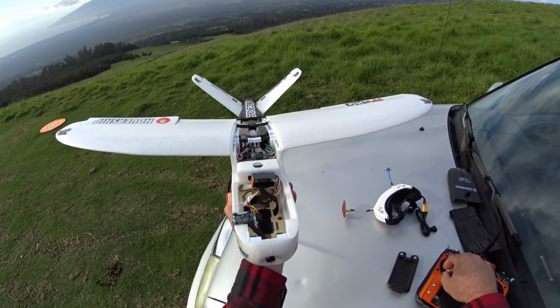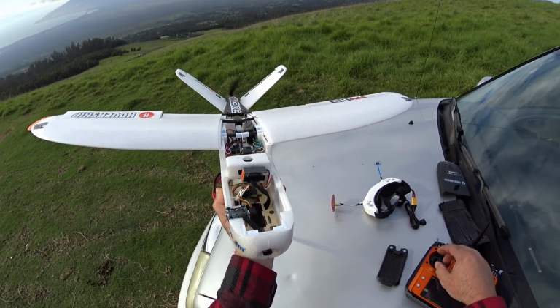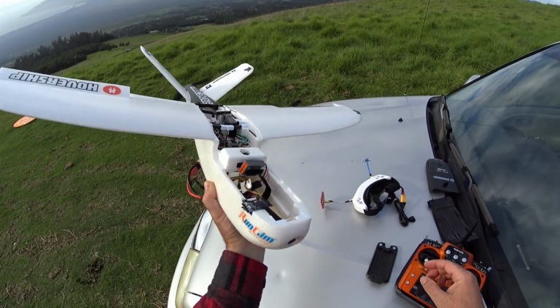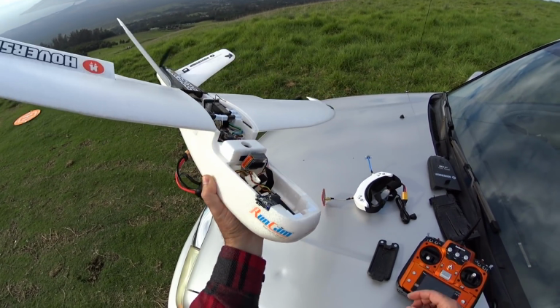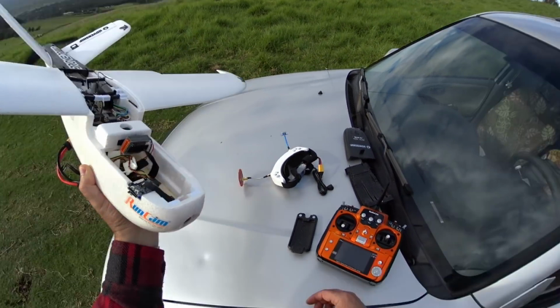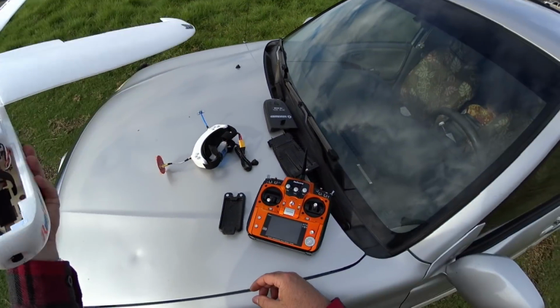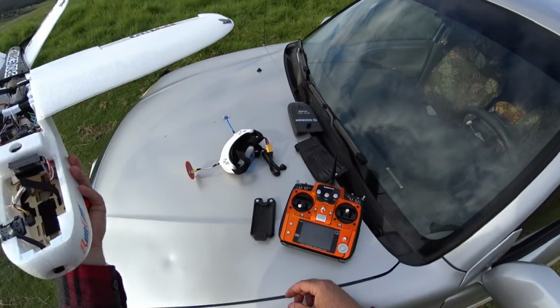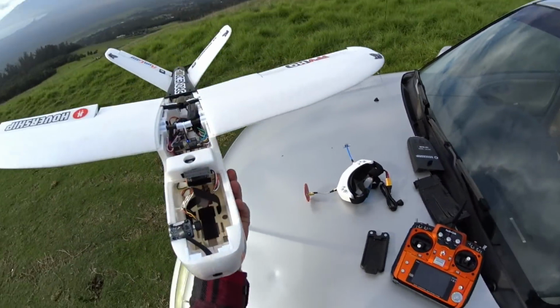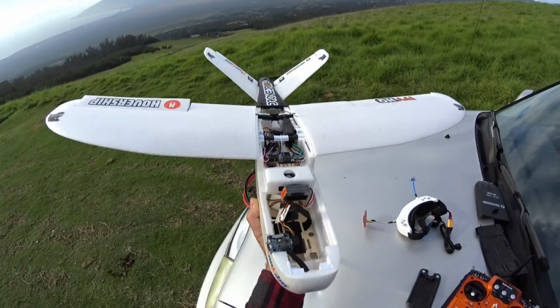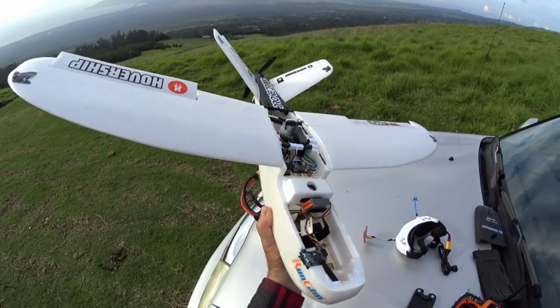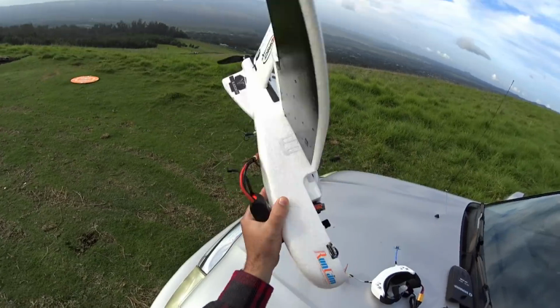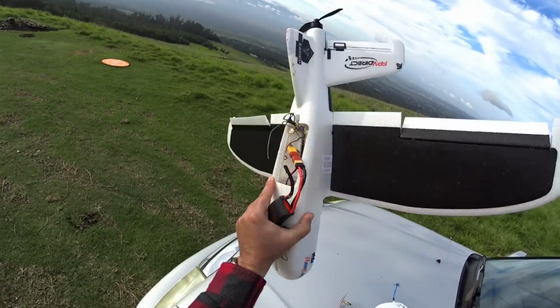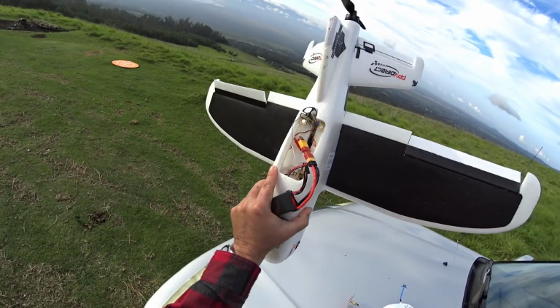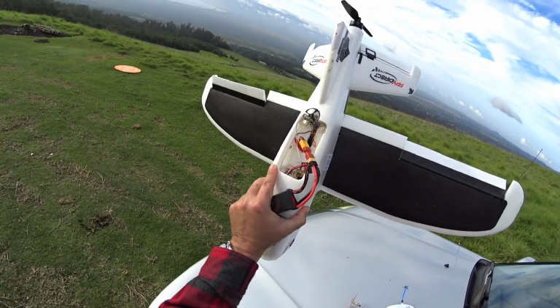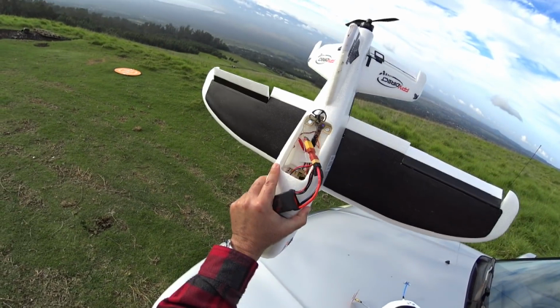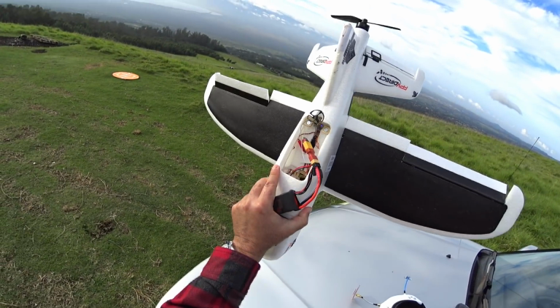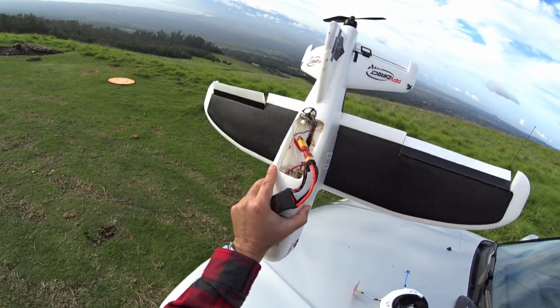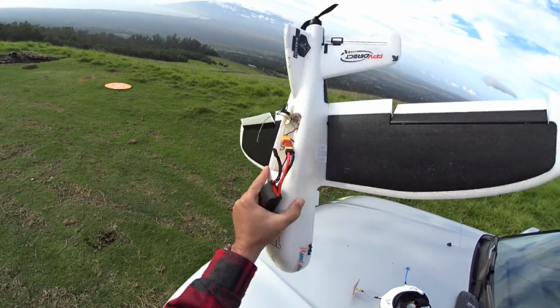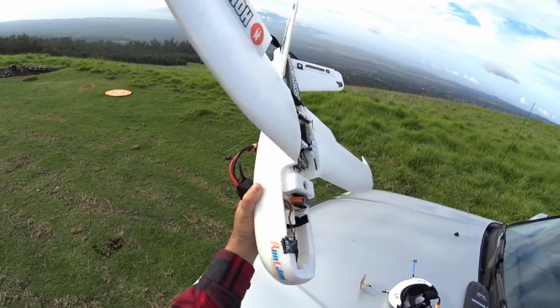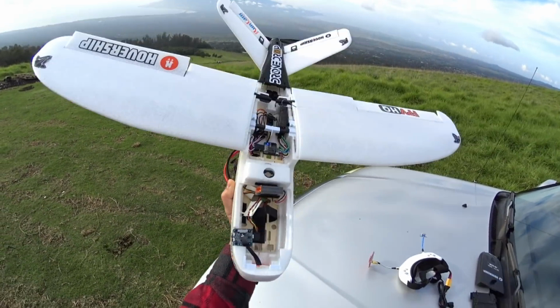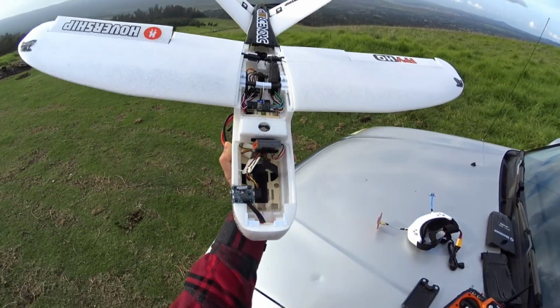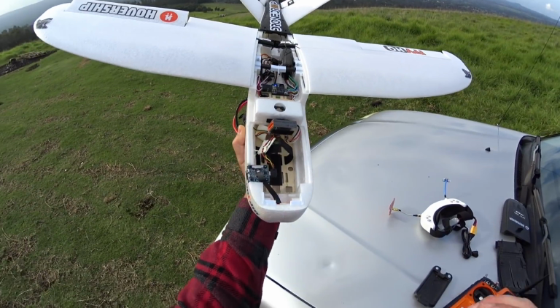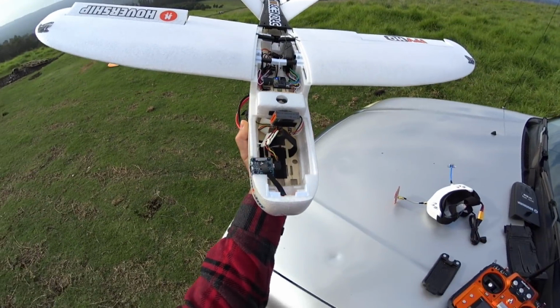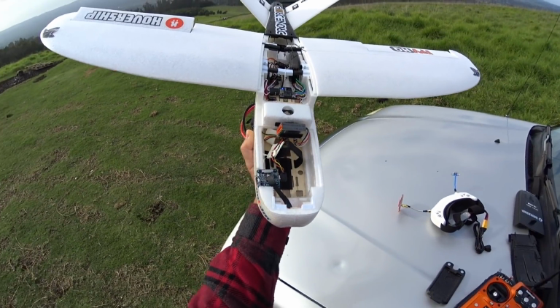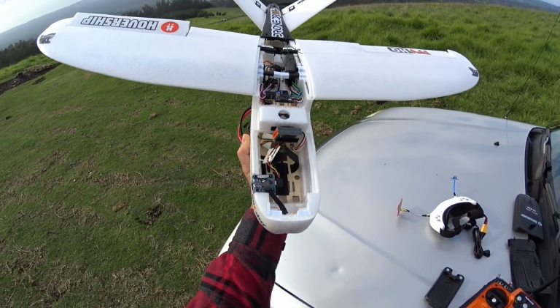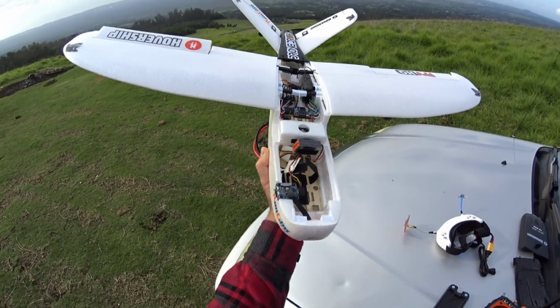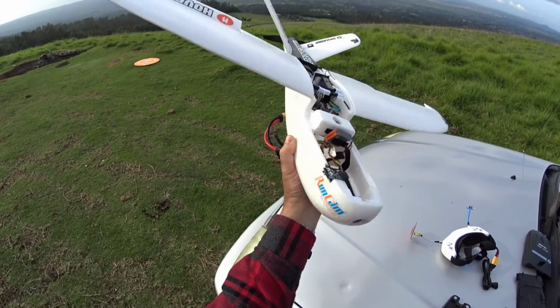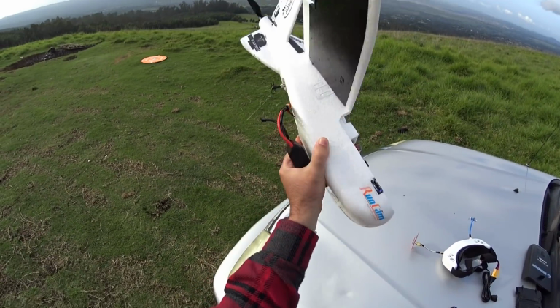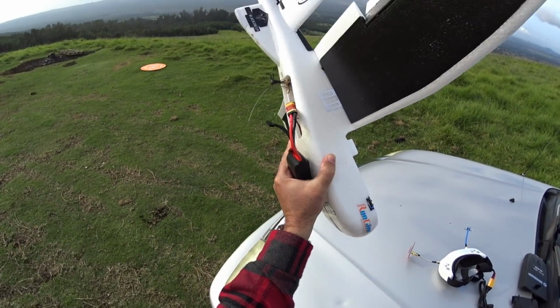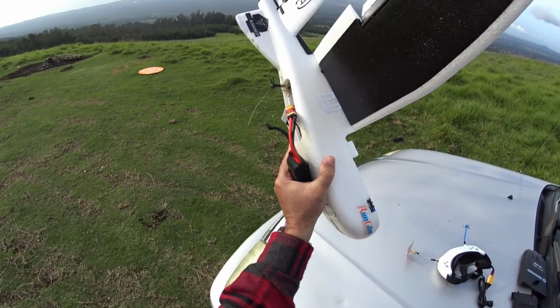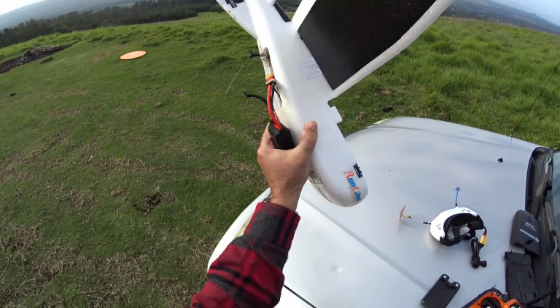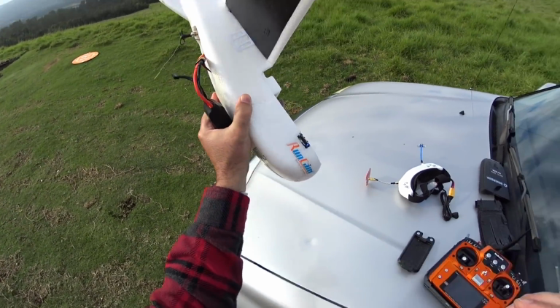Yeah, perfectly fine. No idea what that was — weird. Awesome. Time to repair and fly again.